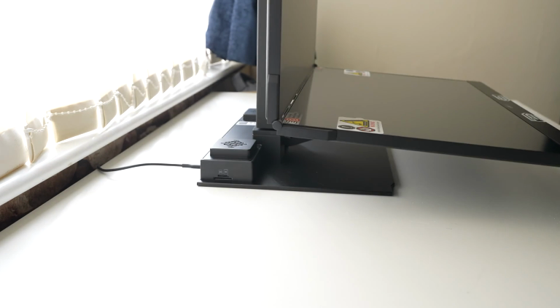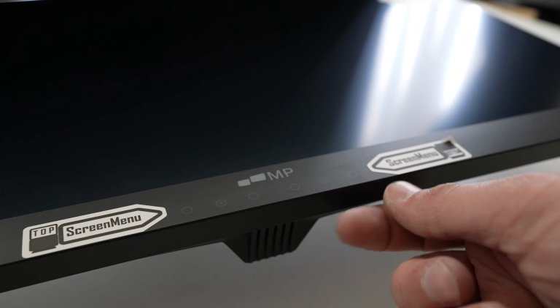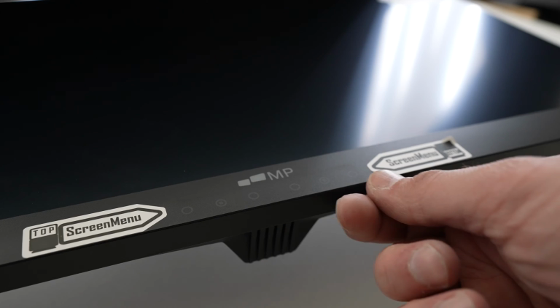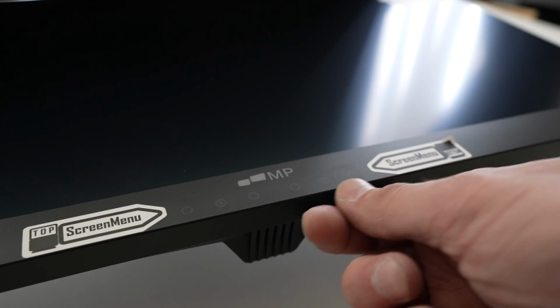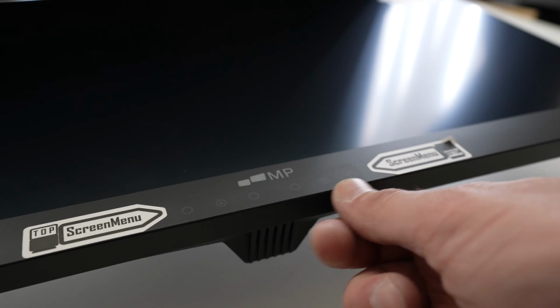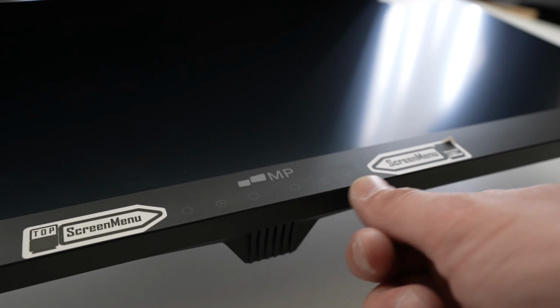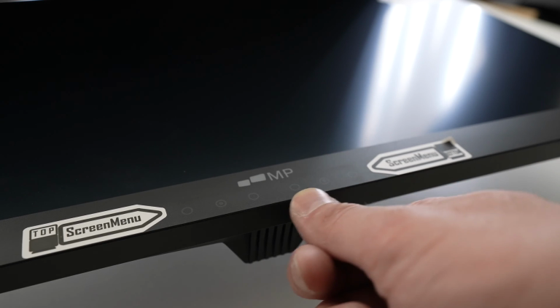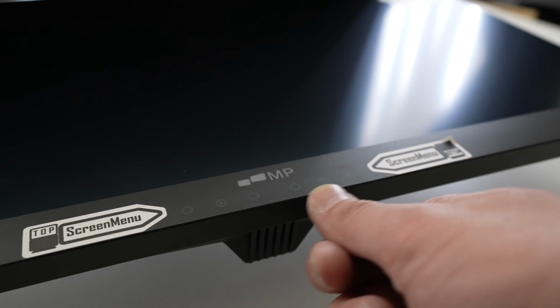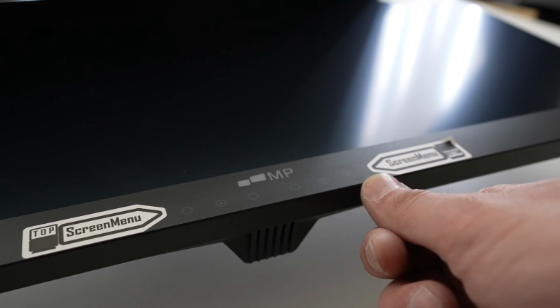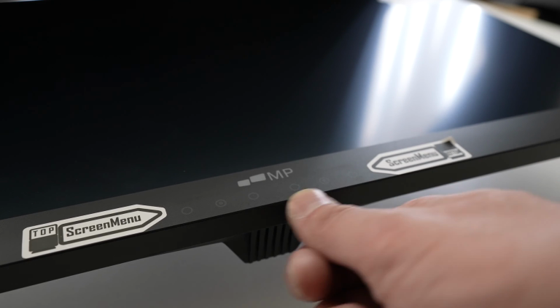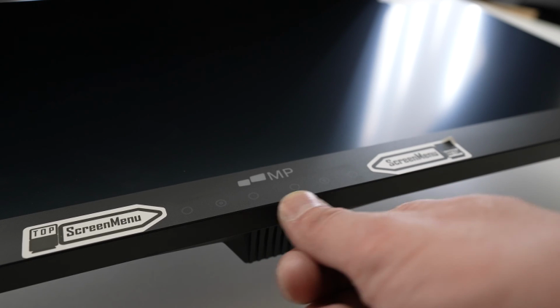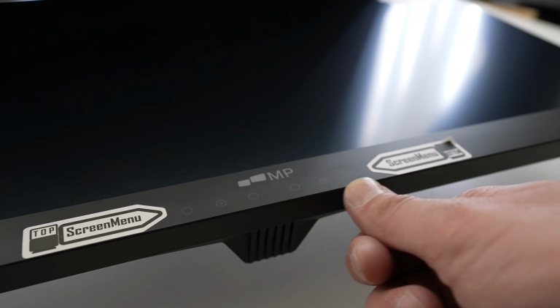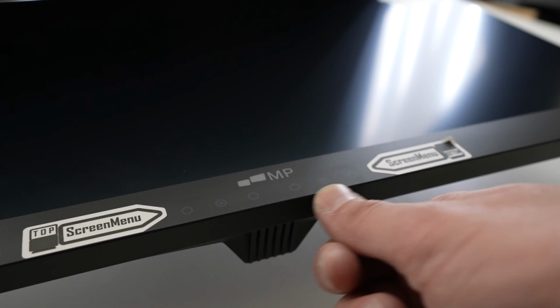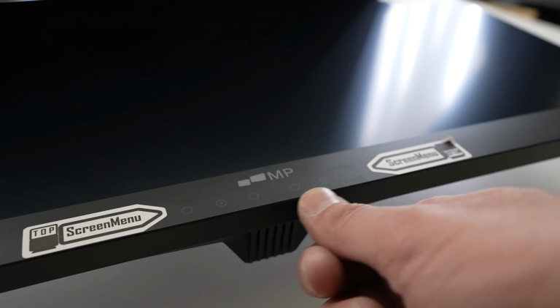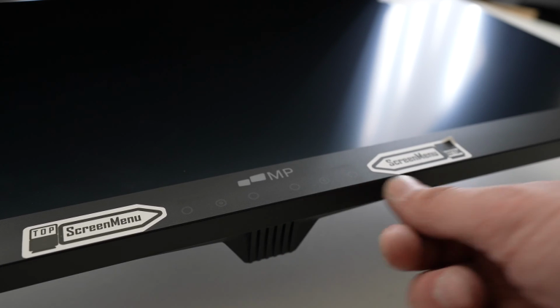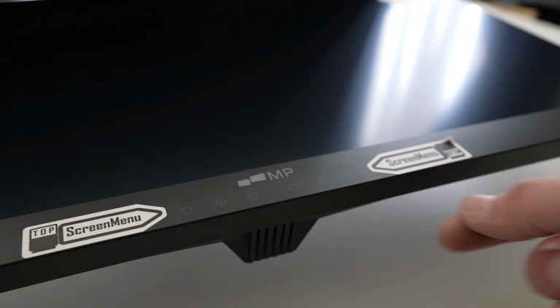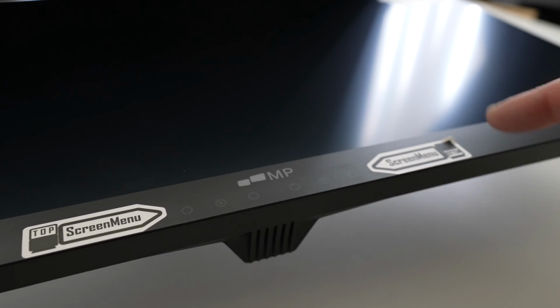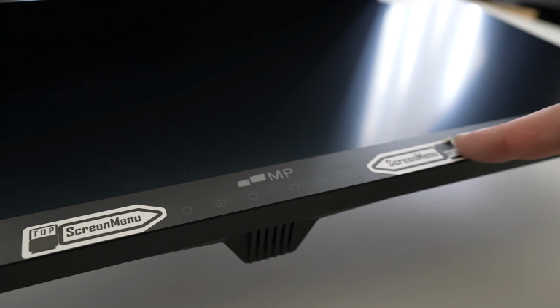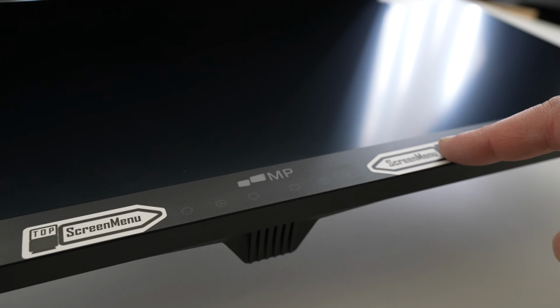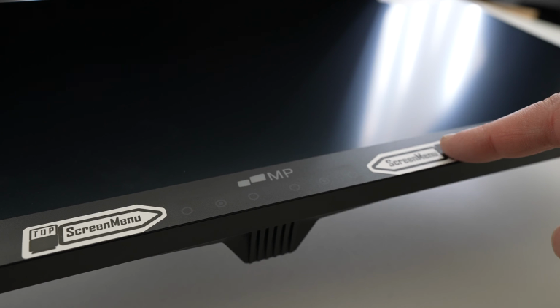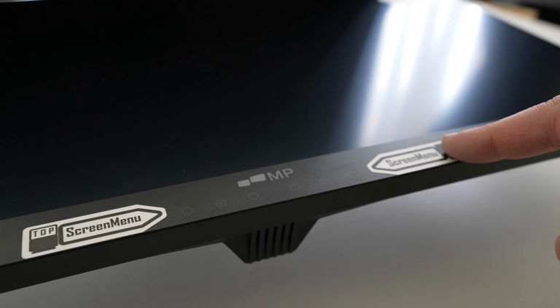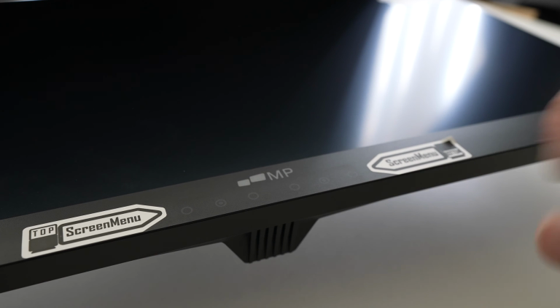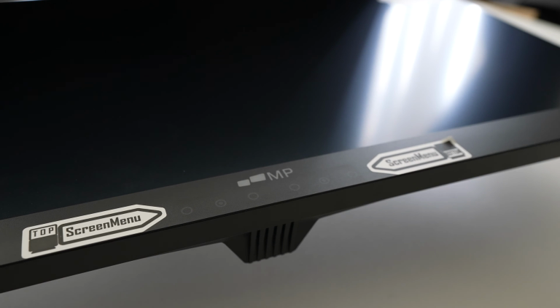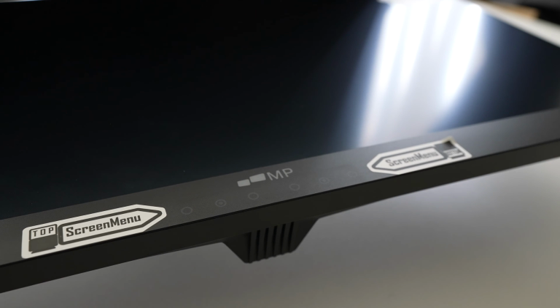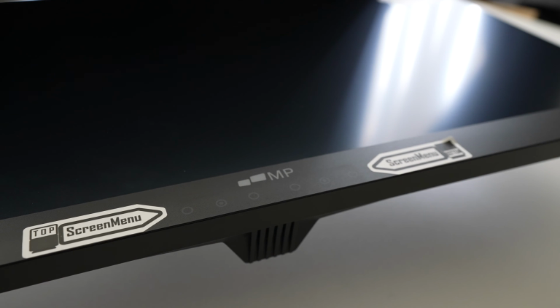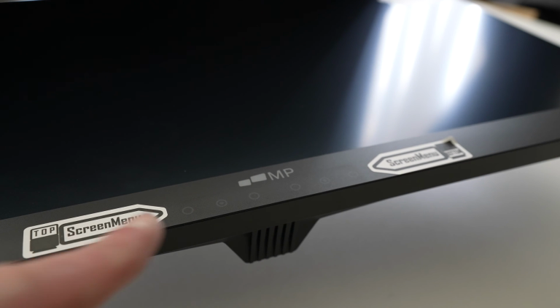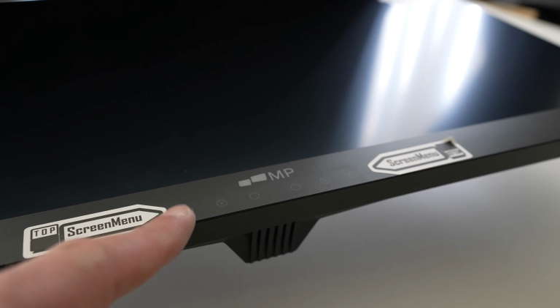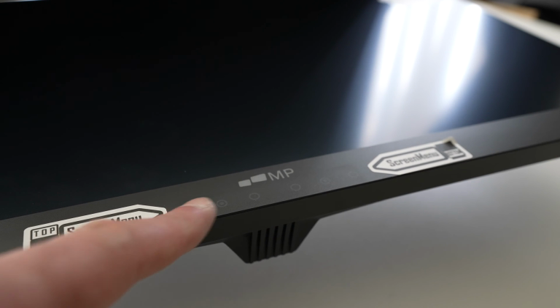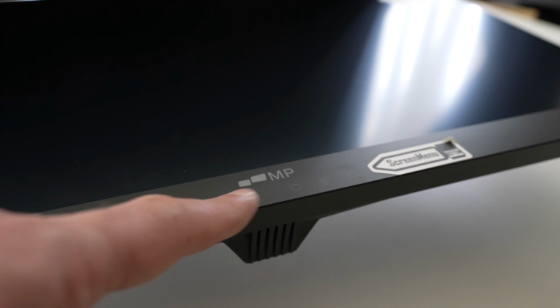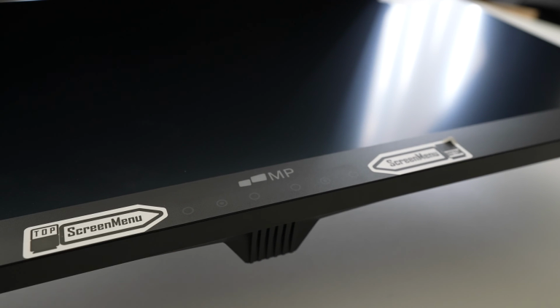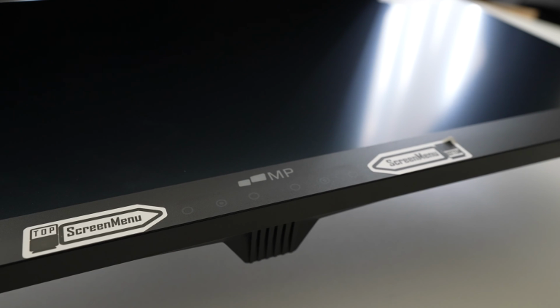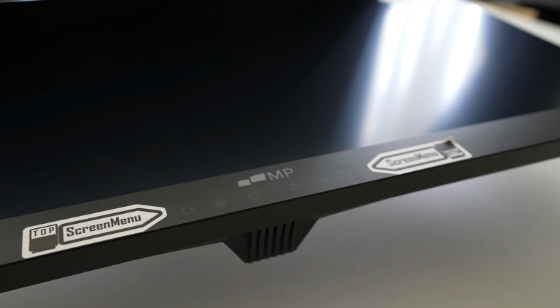These three touch sensitive buttons on the side here are for the bottom display, and those three are for the top.